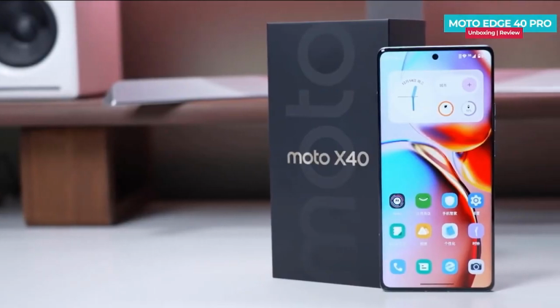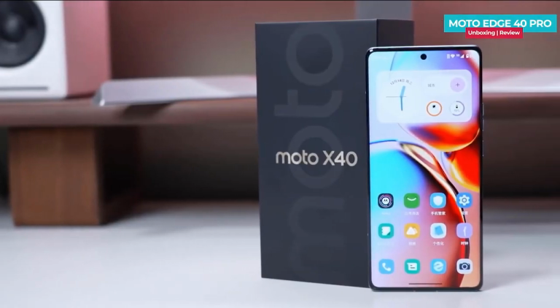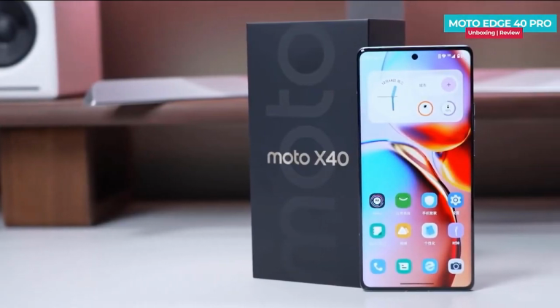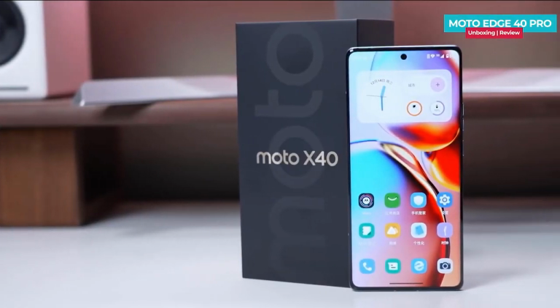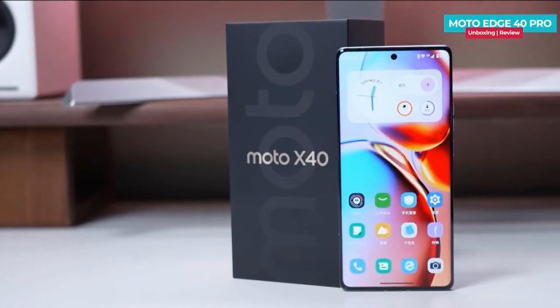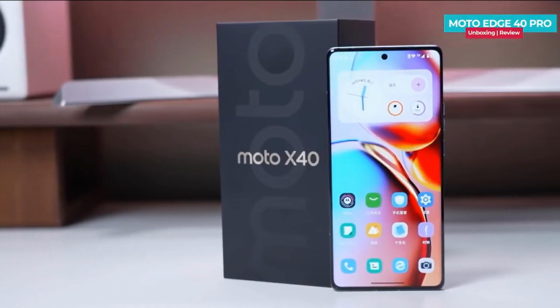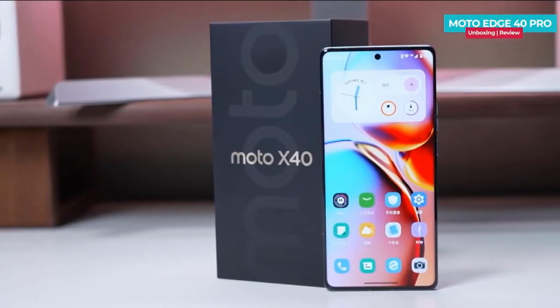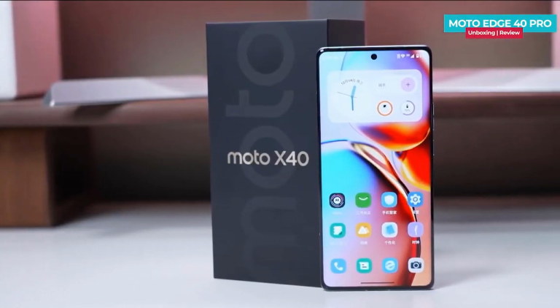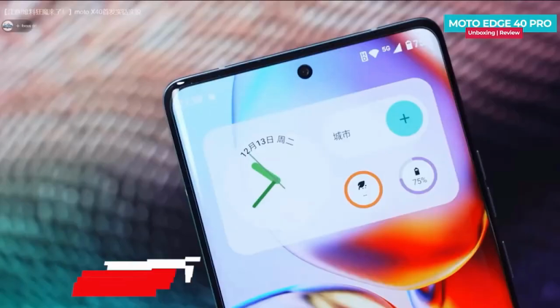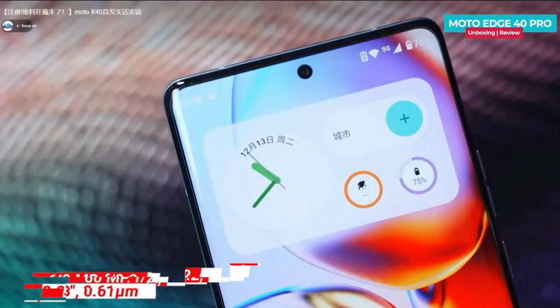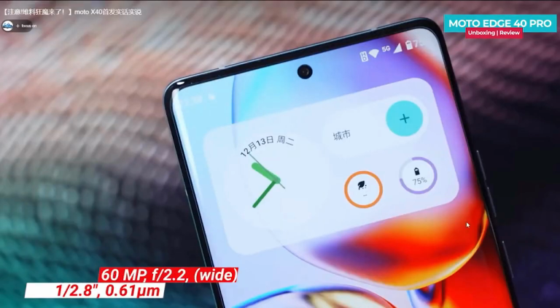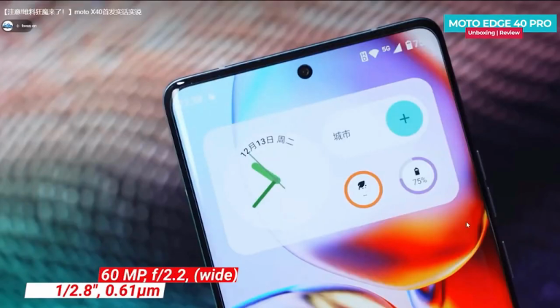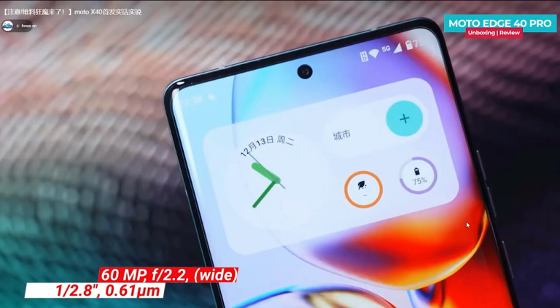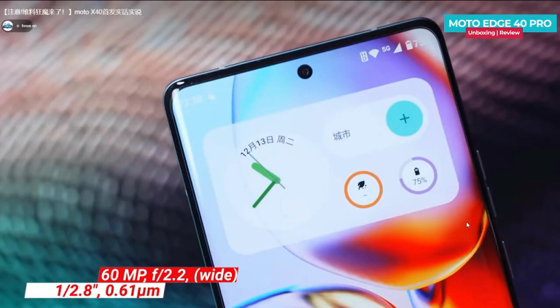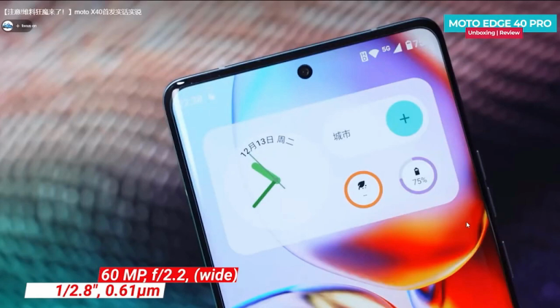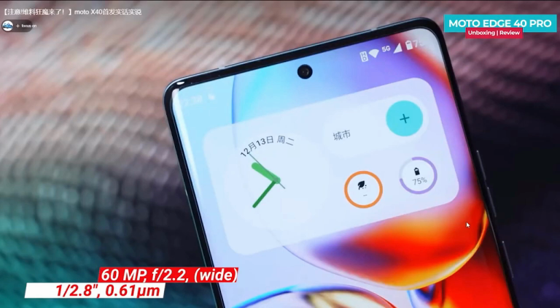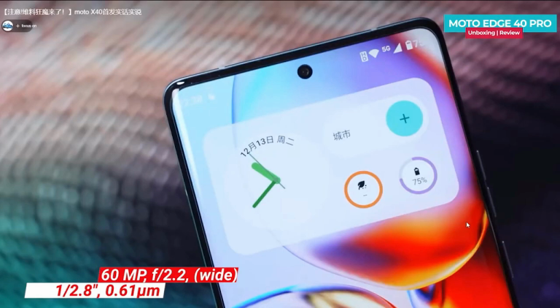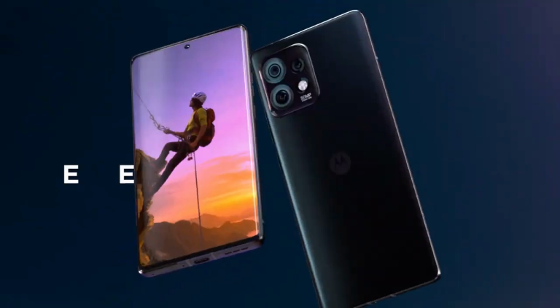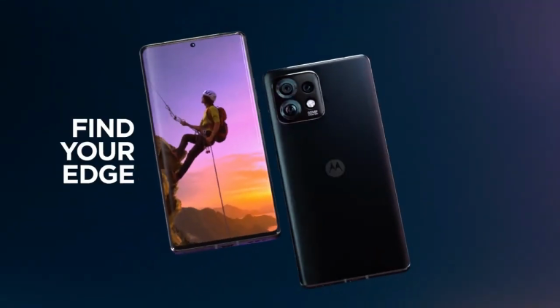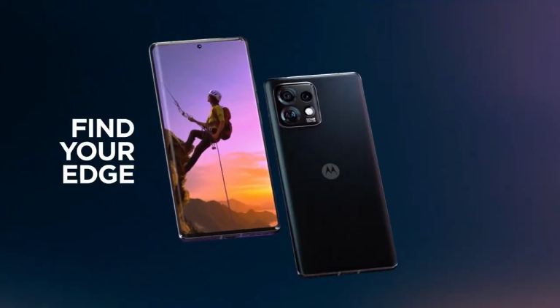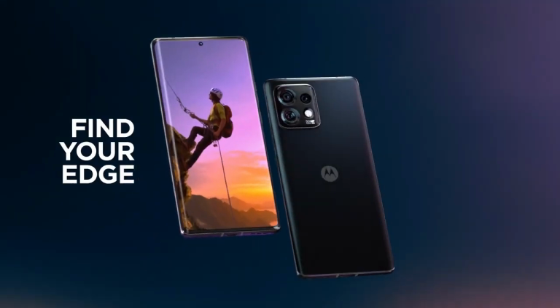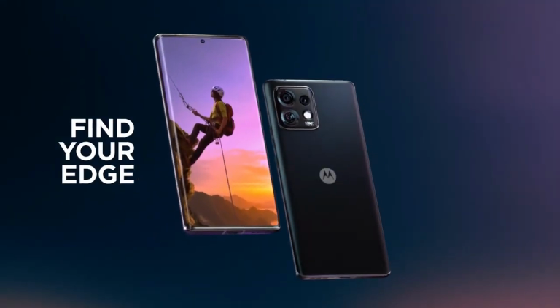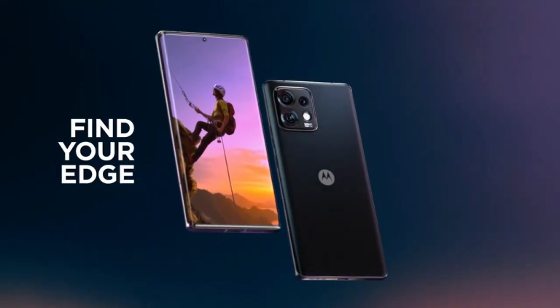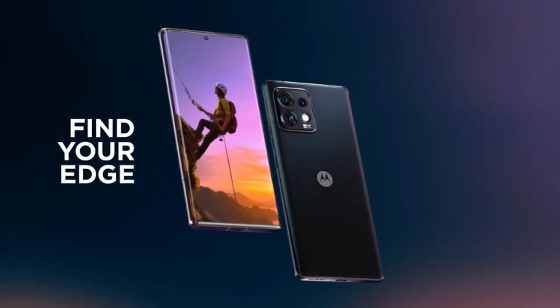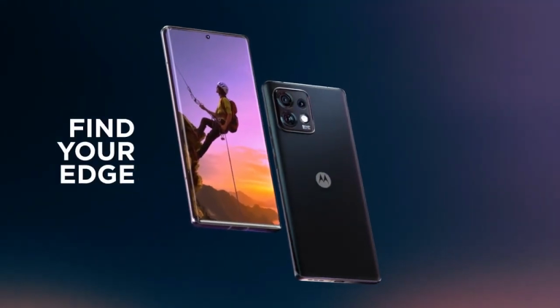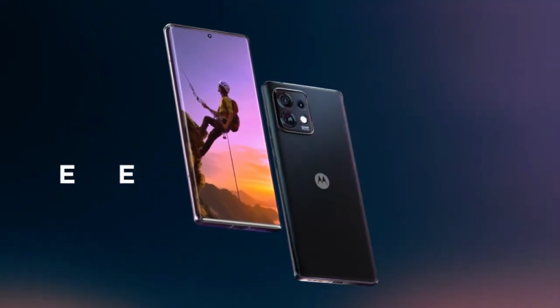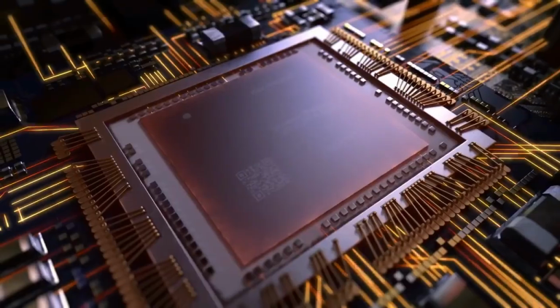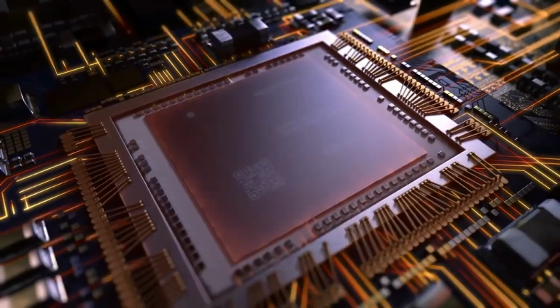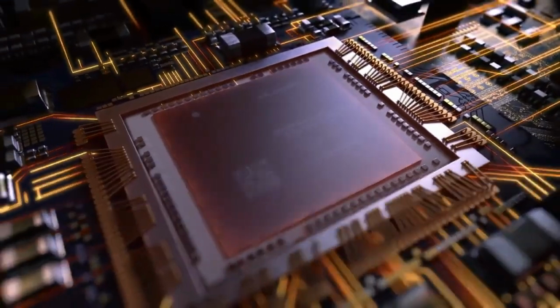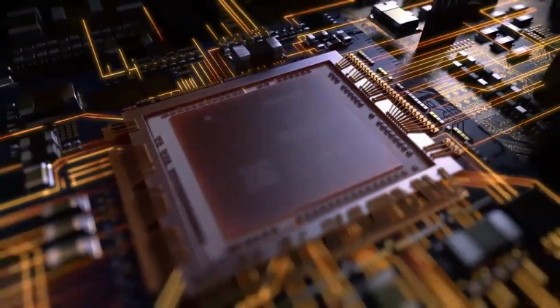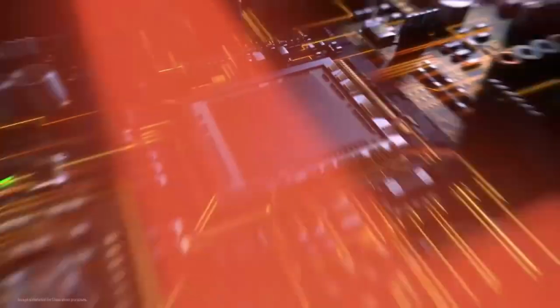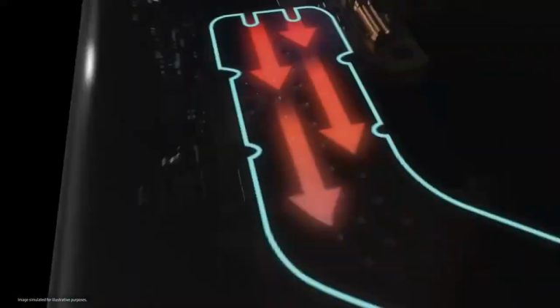The dual LED flash is also handy in low-light conditions. Additionally, the front camera is a whopping 60 megapixels, making it perfect for selfies and video calls.